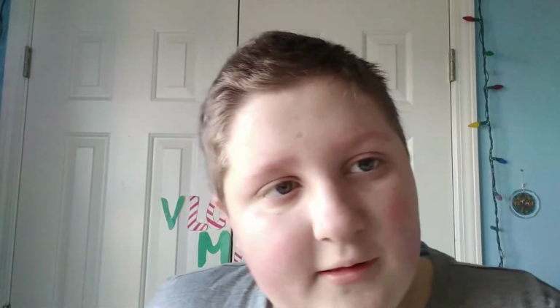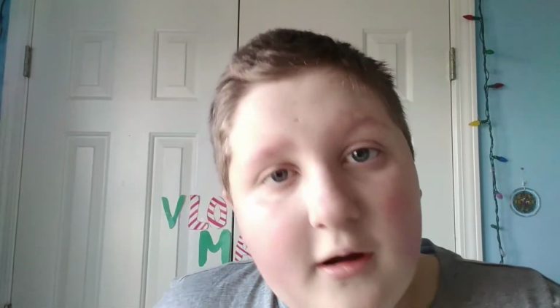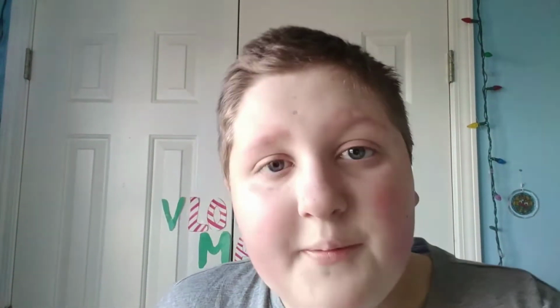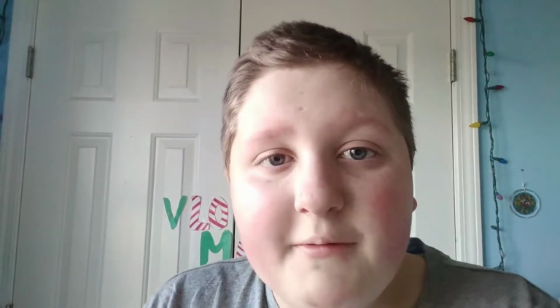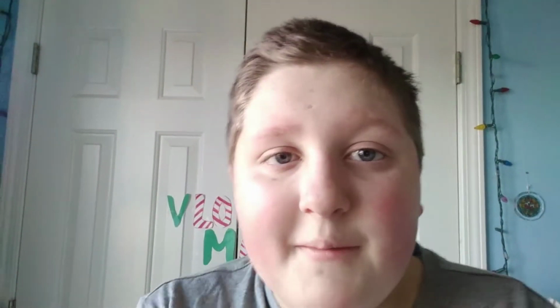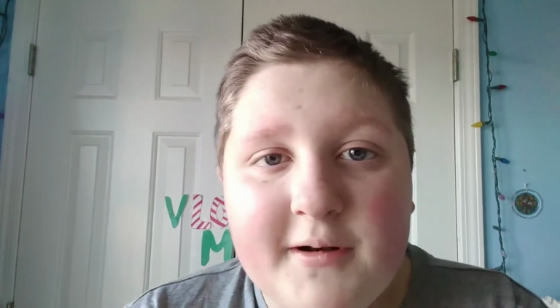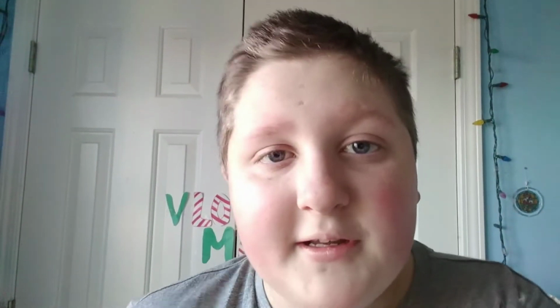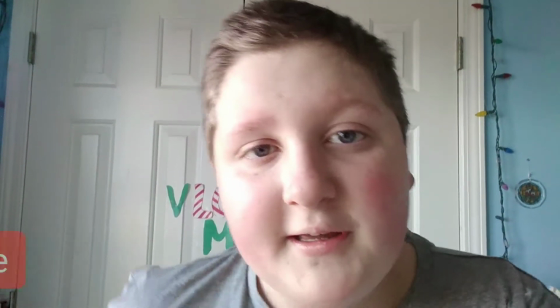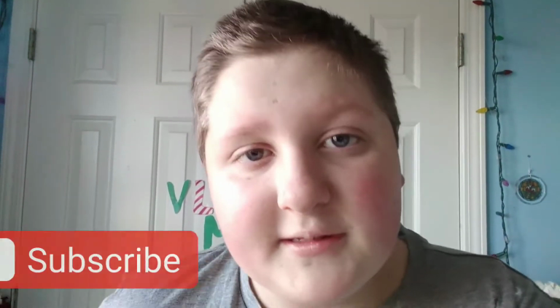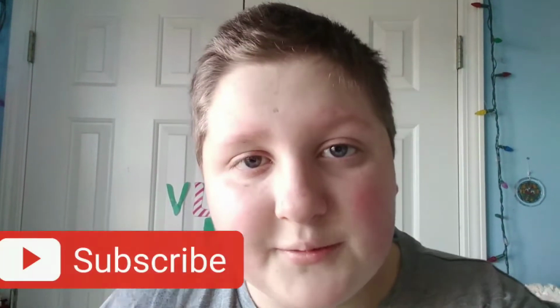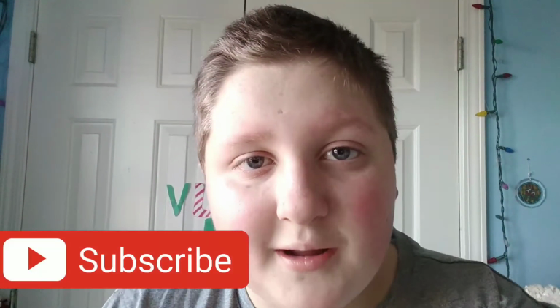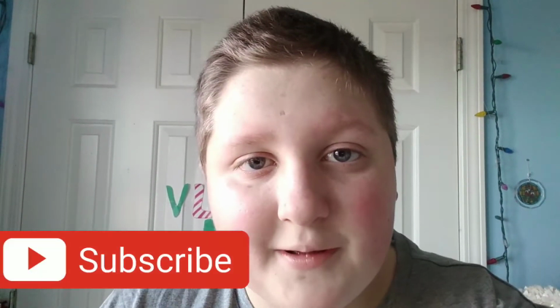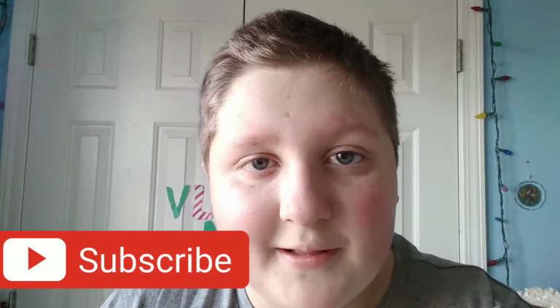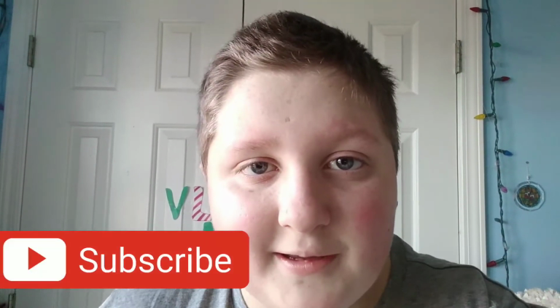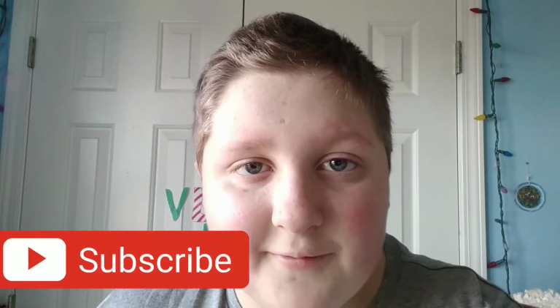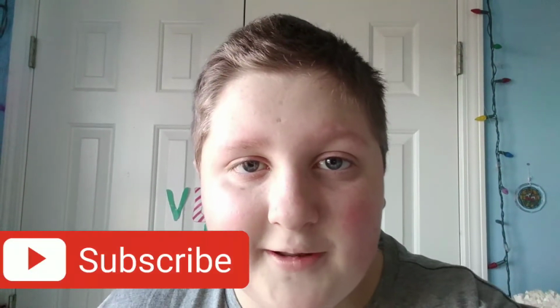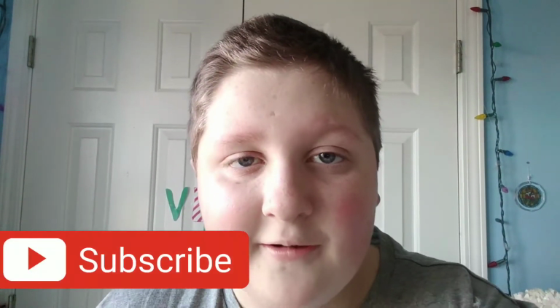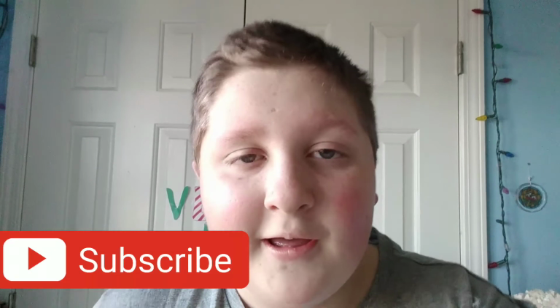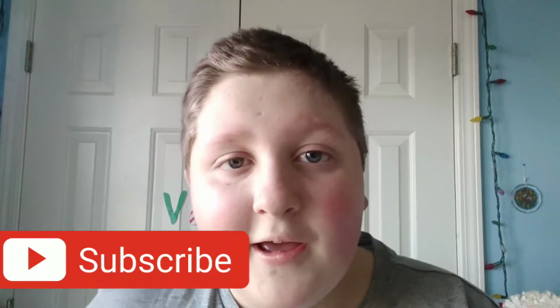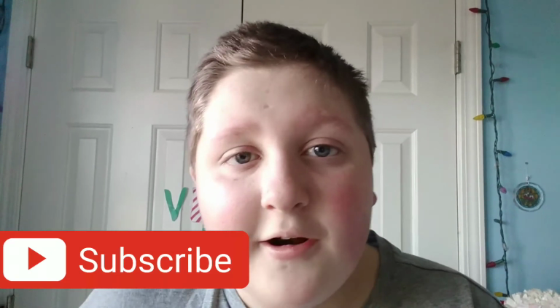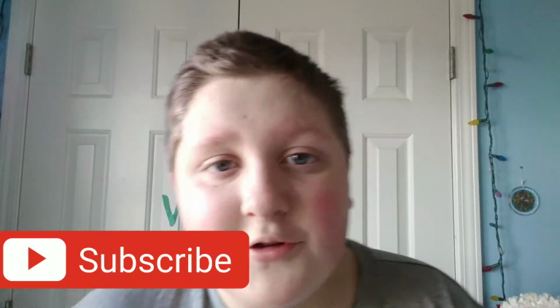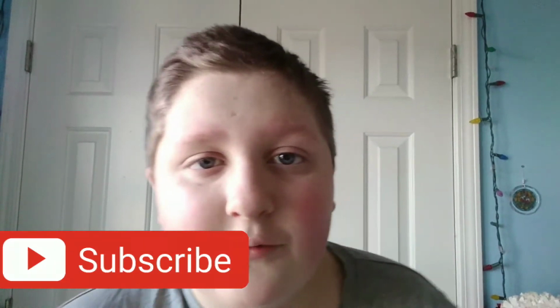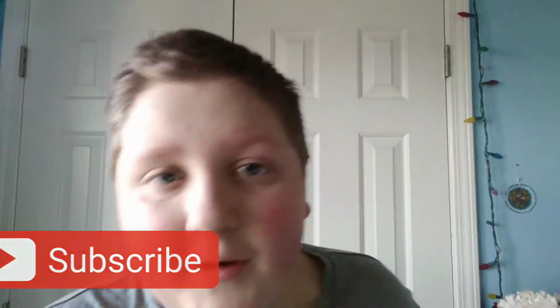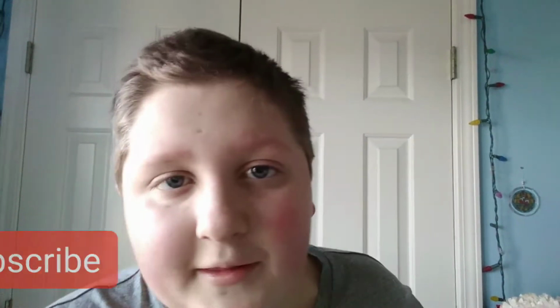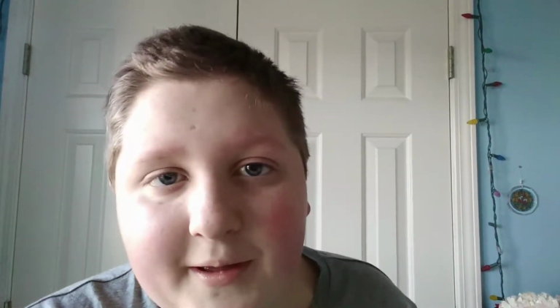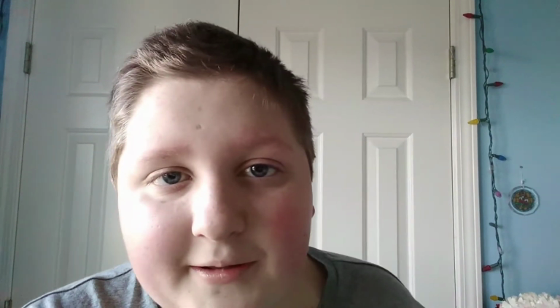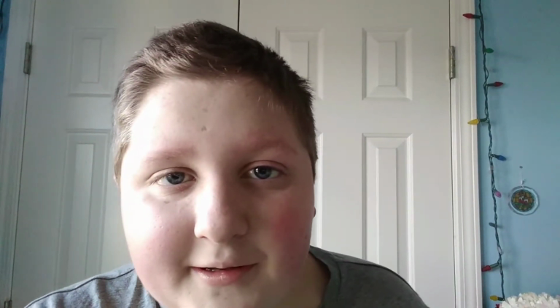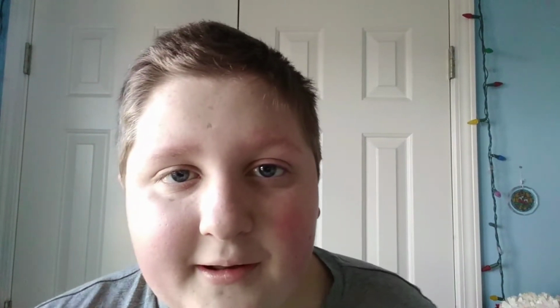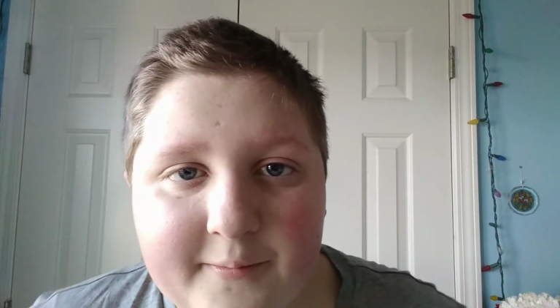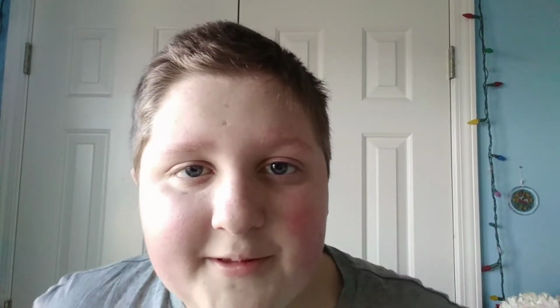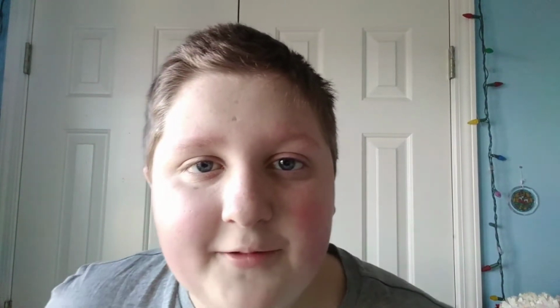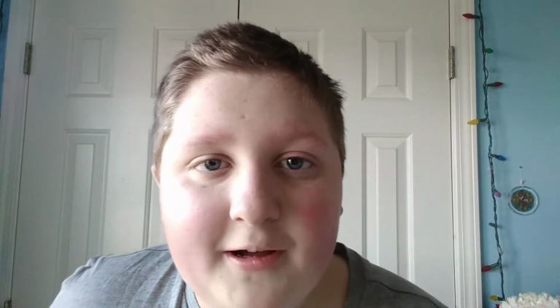Remember to hit the subscribe button and like the video, and also ring the bell so you never miss a vlog.